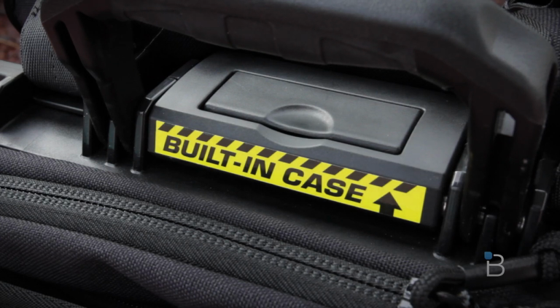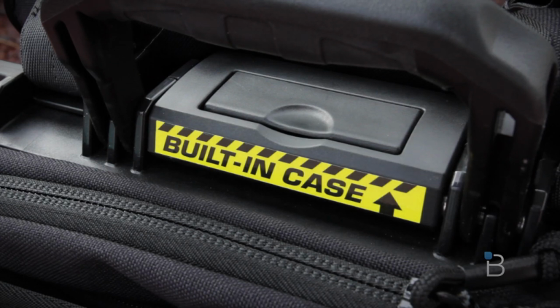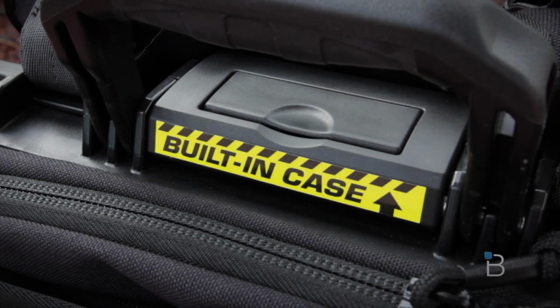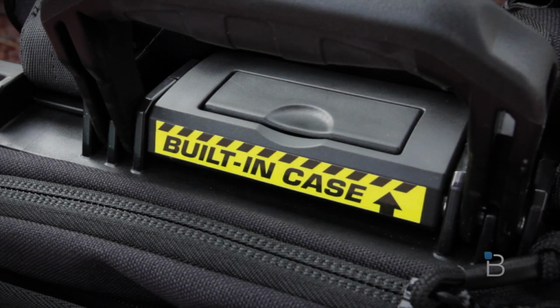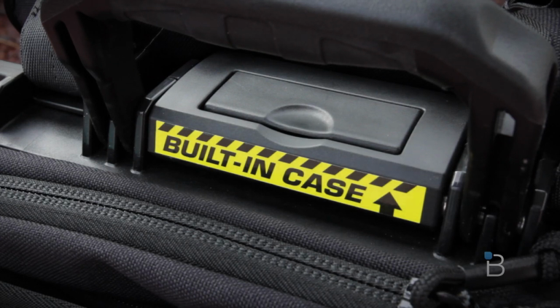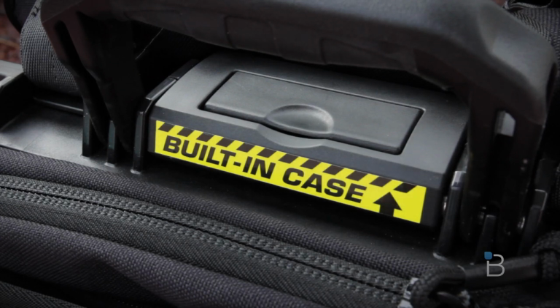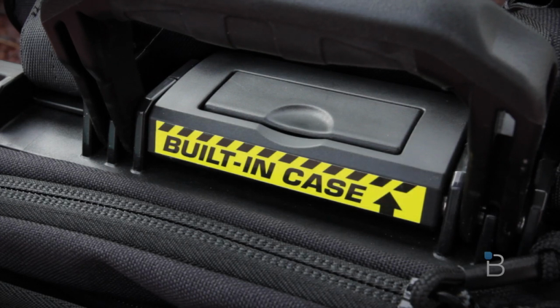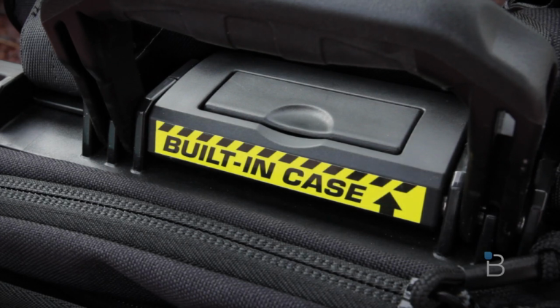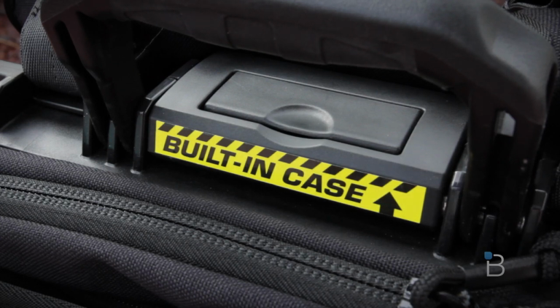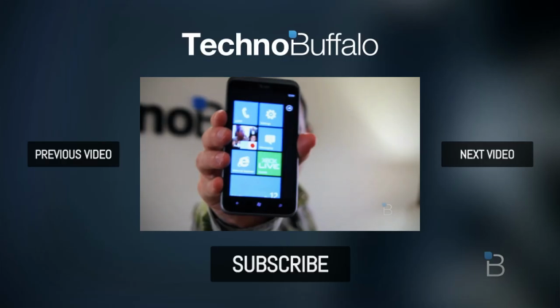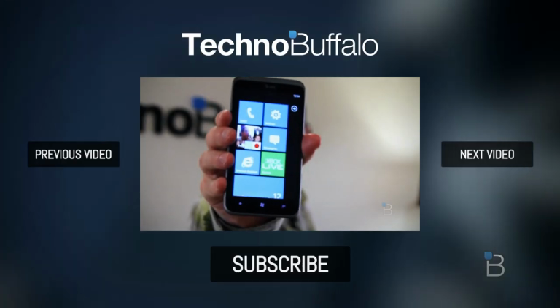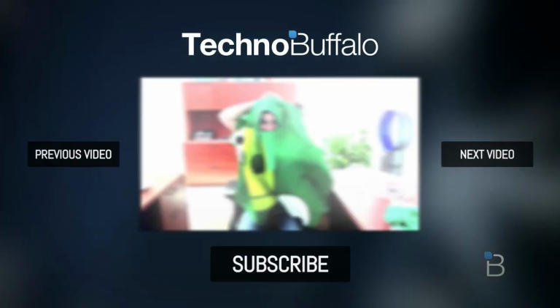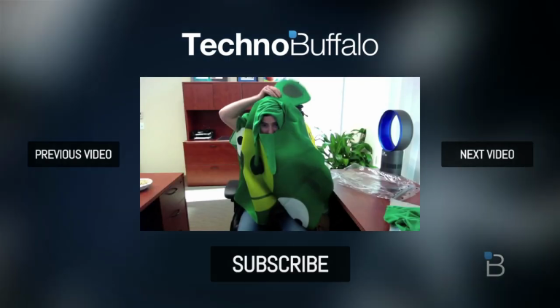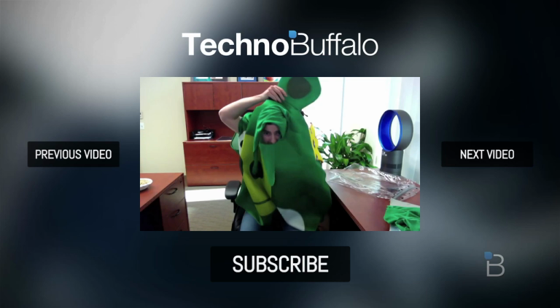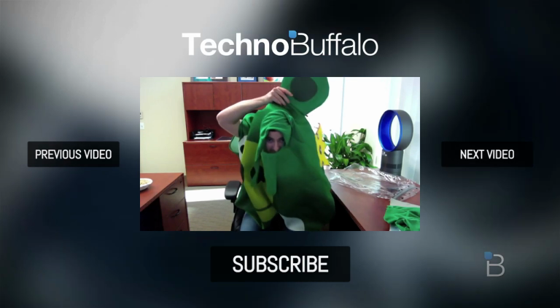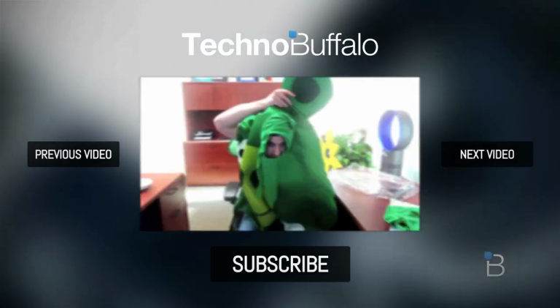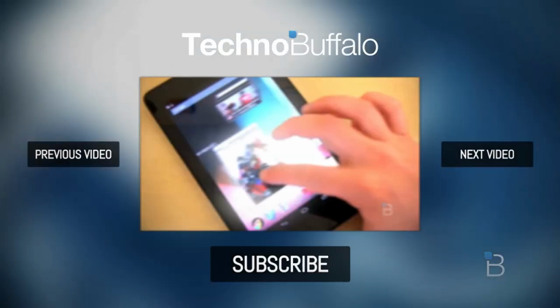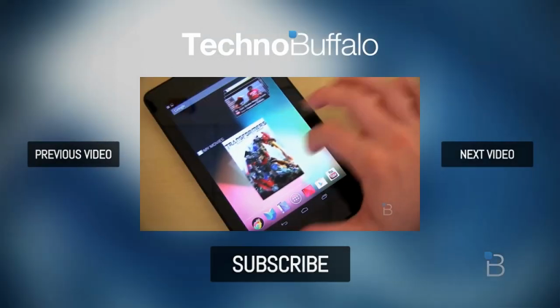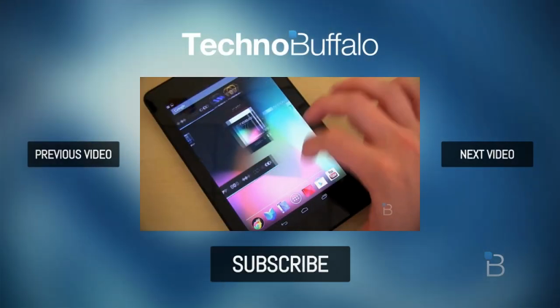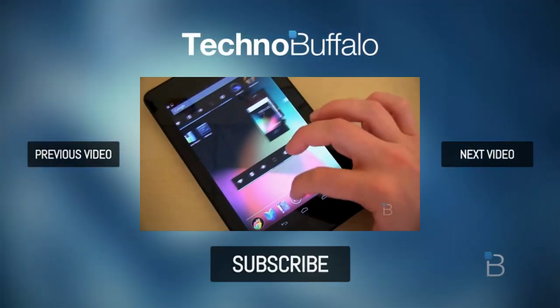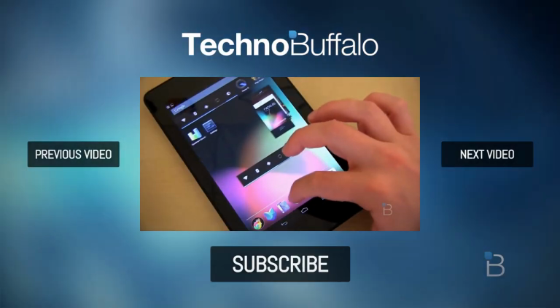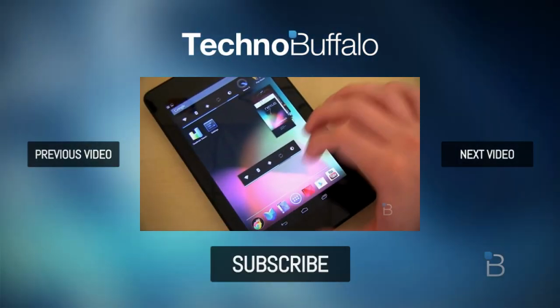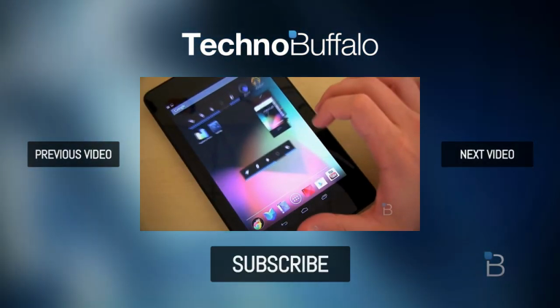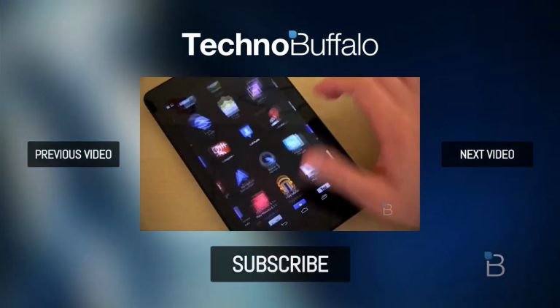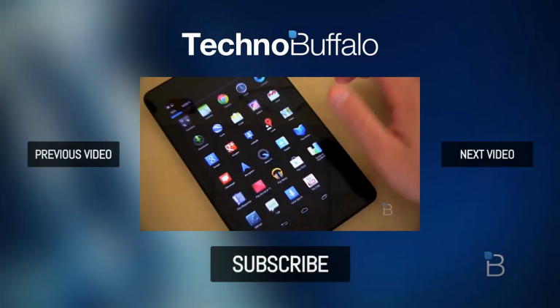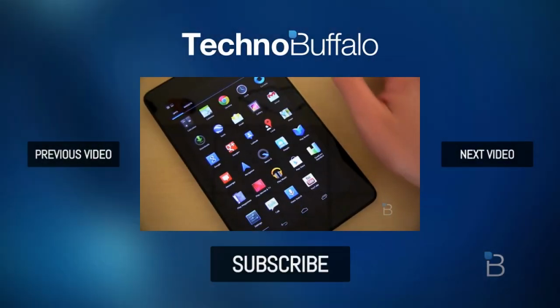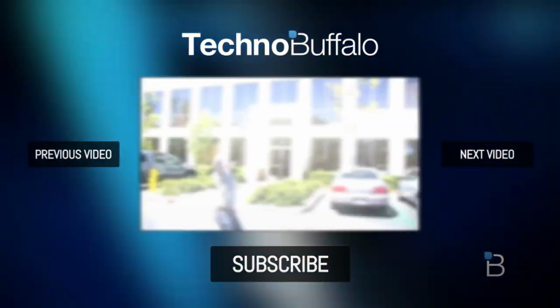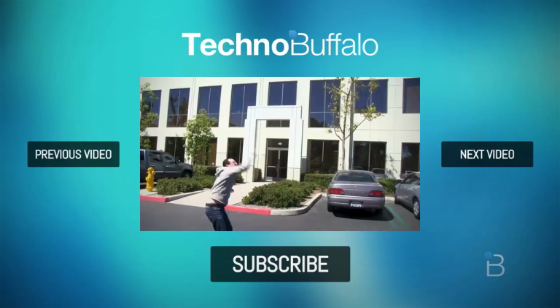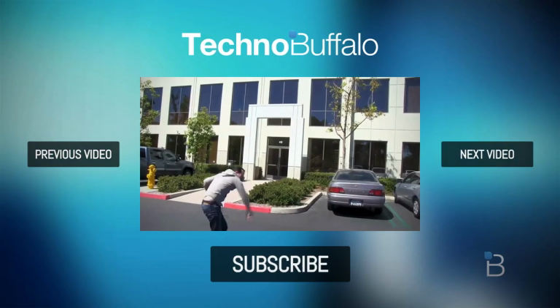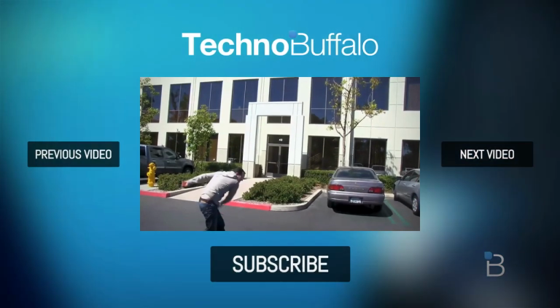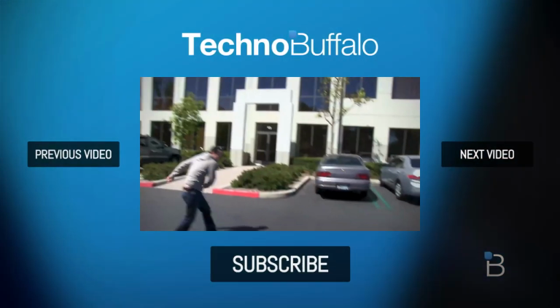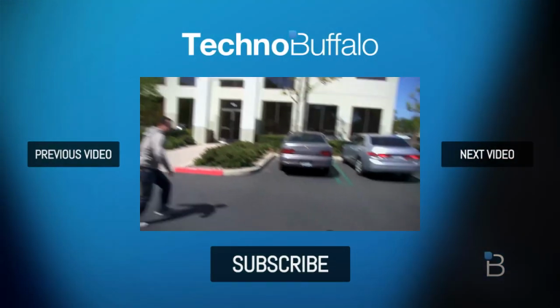Thank you guys for watching this video. This is Jonathan, aka John for TechnoBuffalo, signing out. See you guys later.